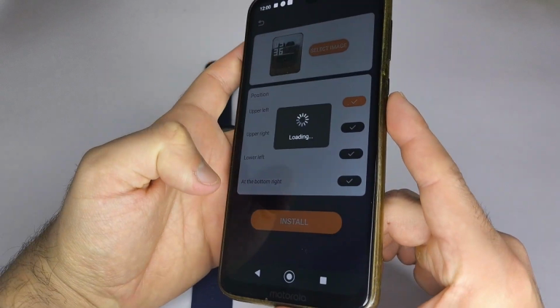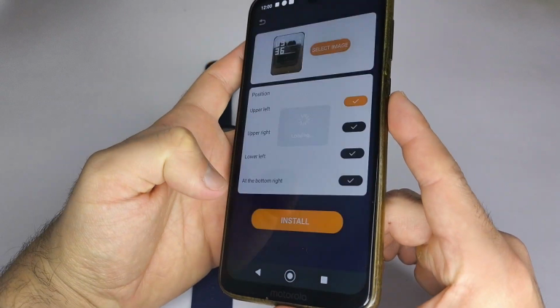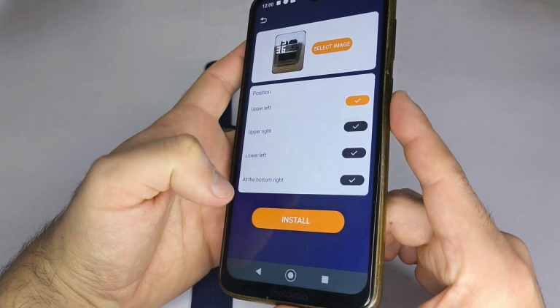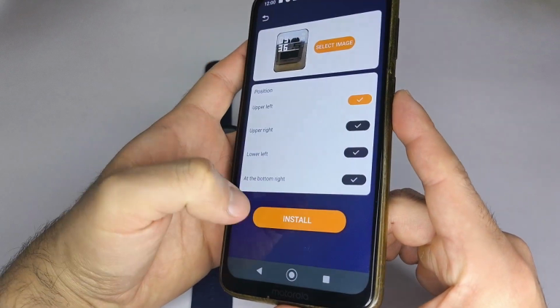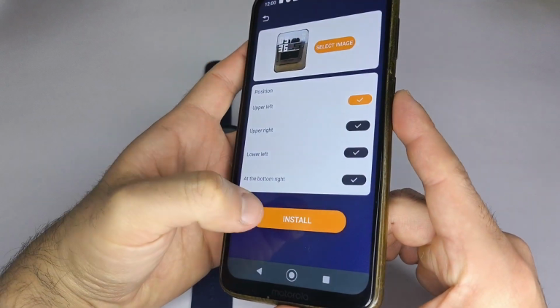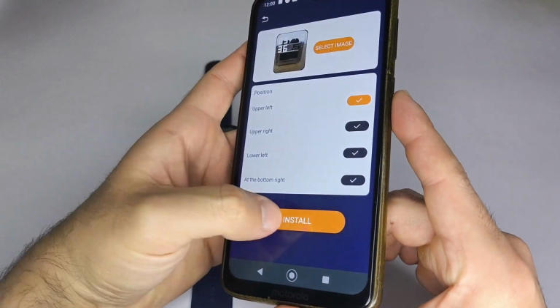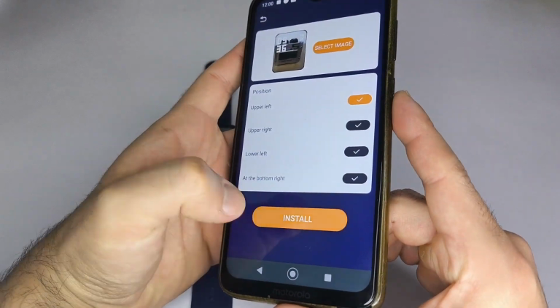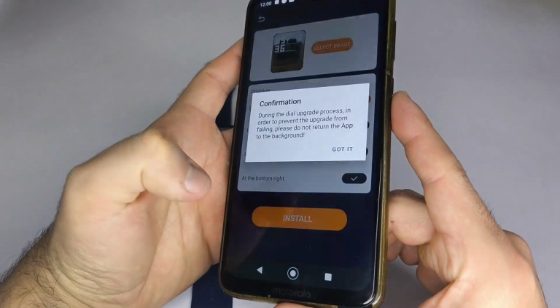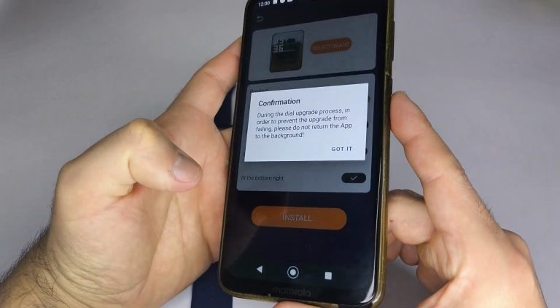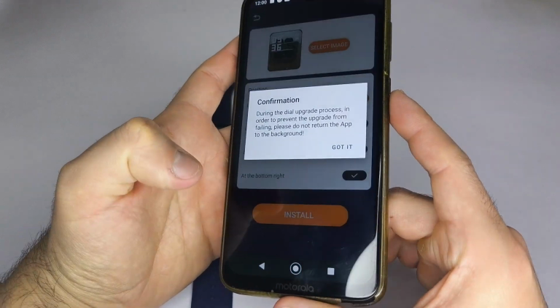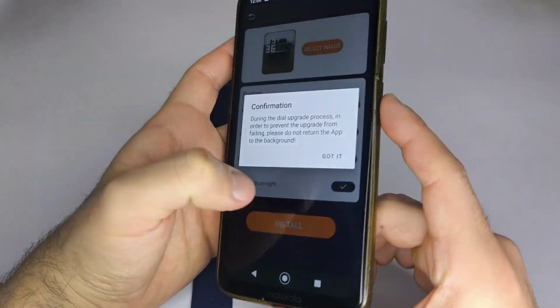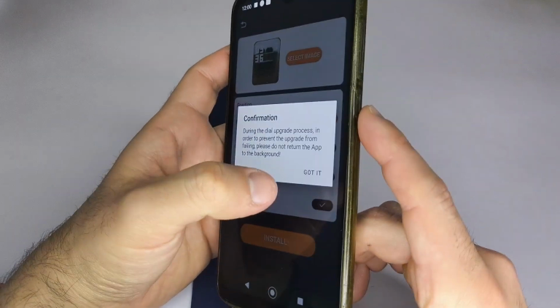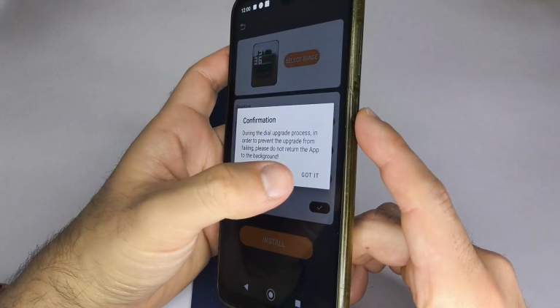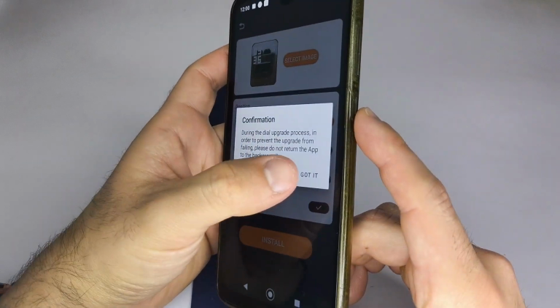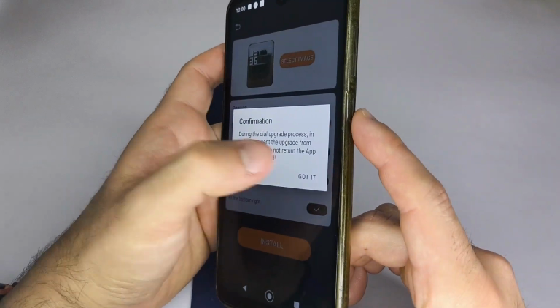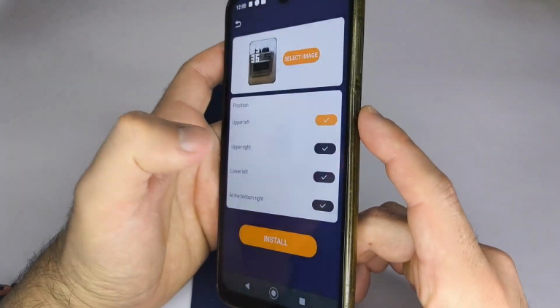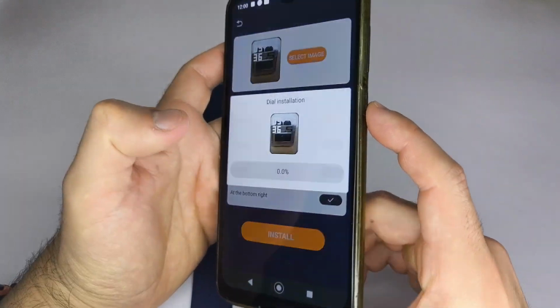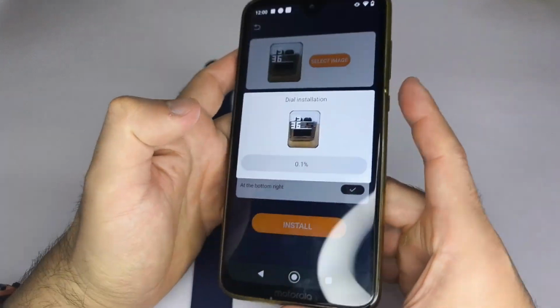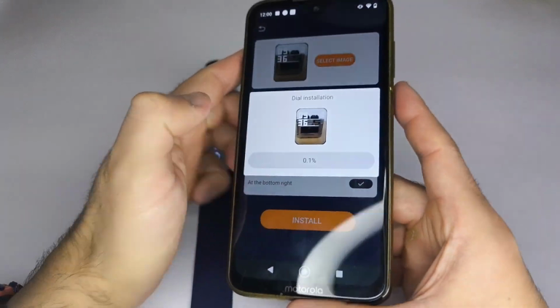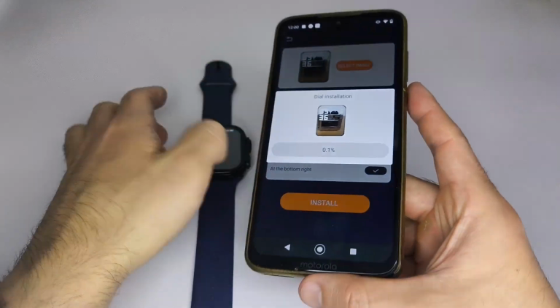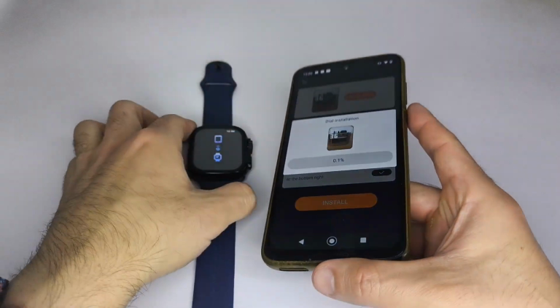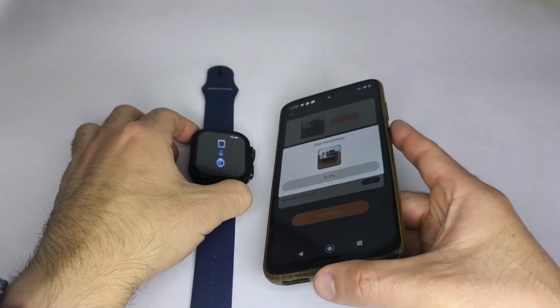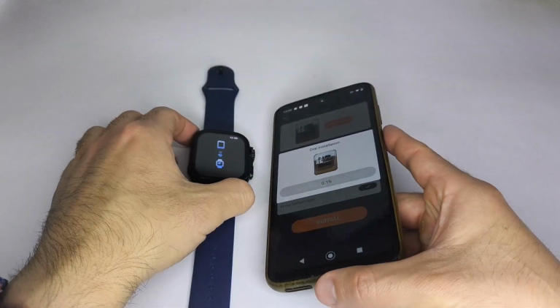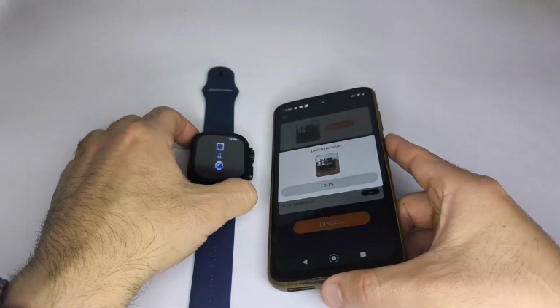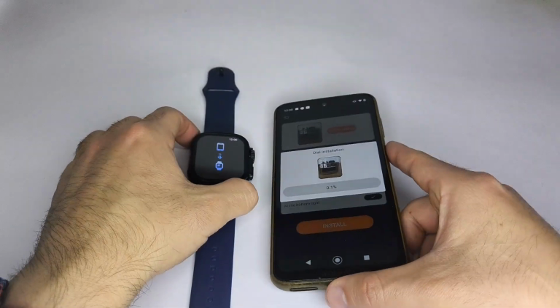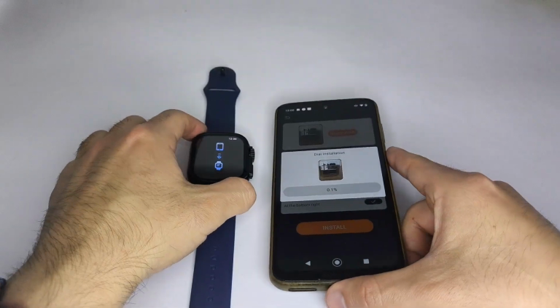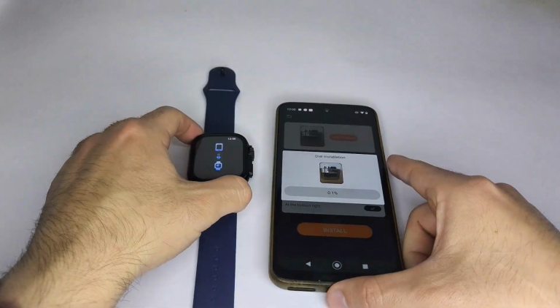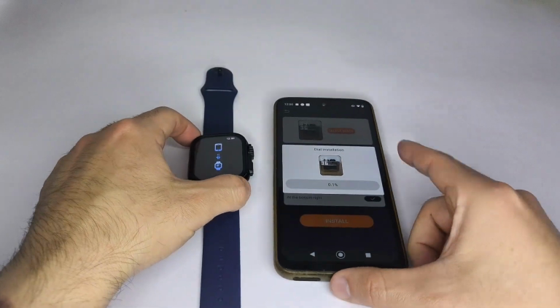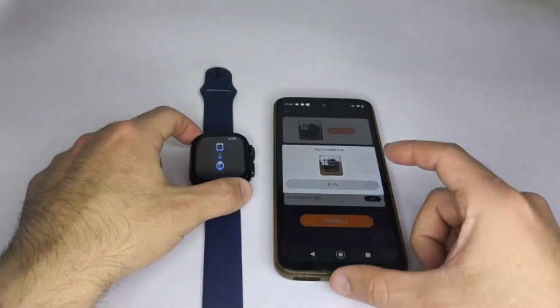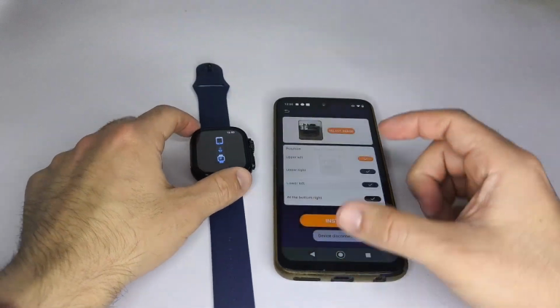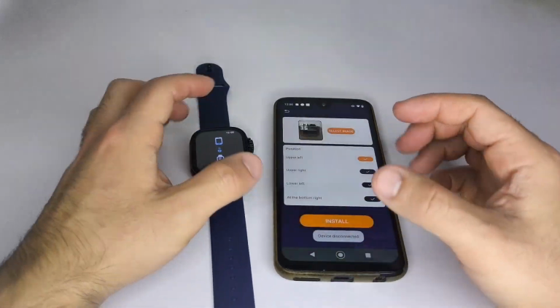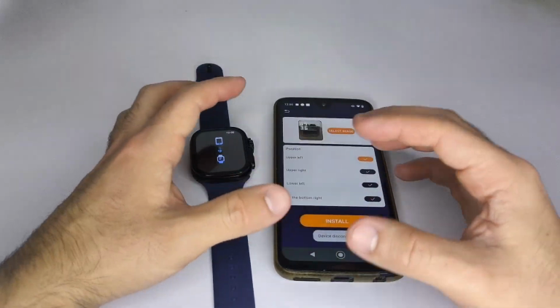I recommend keeping your watch fully charged during this process to avoid it shutting down while transferring the image.